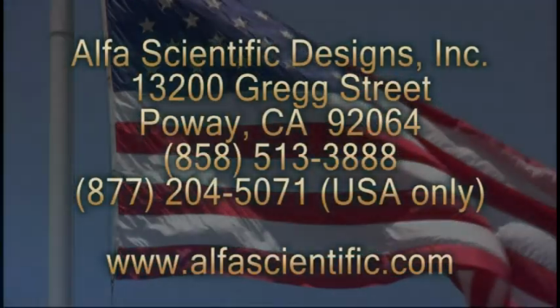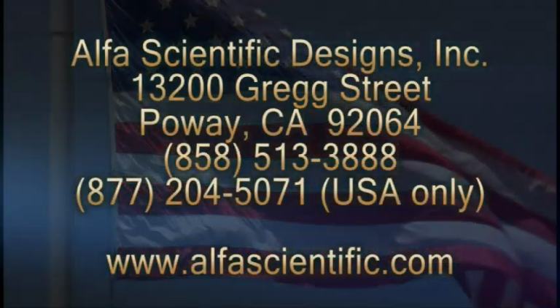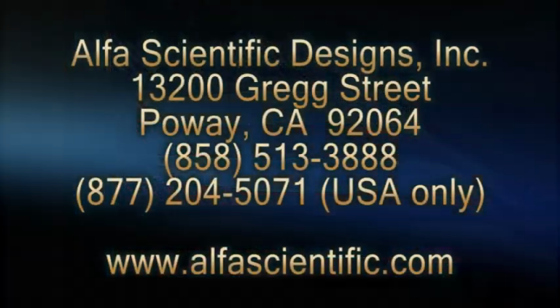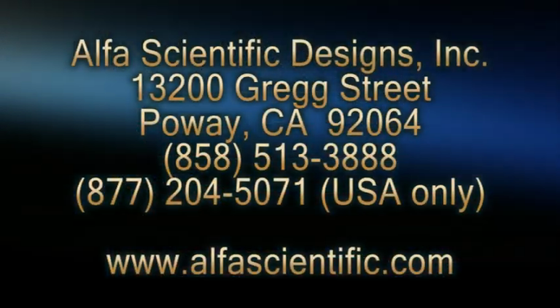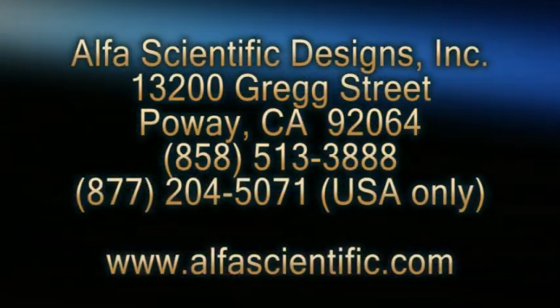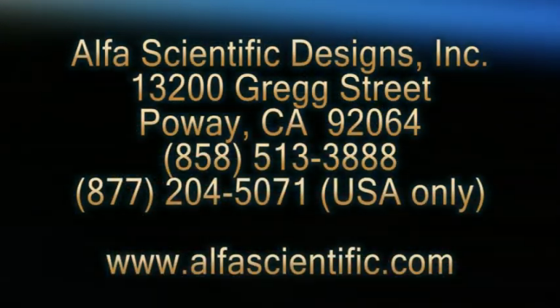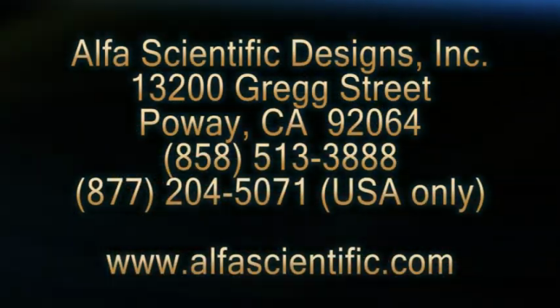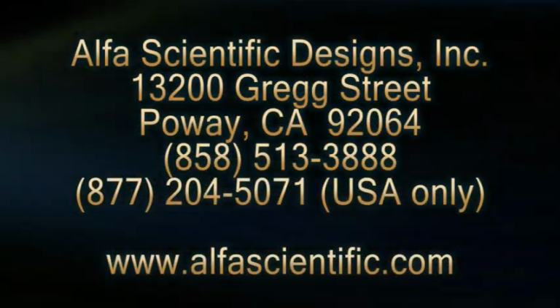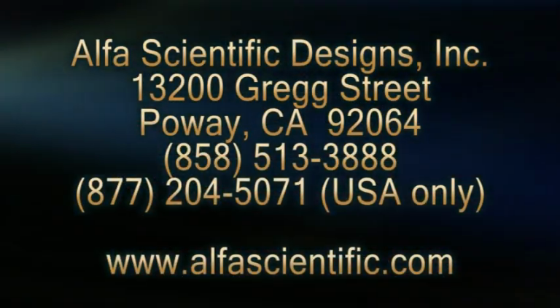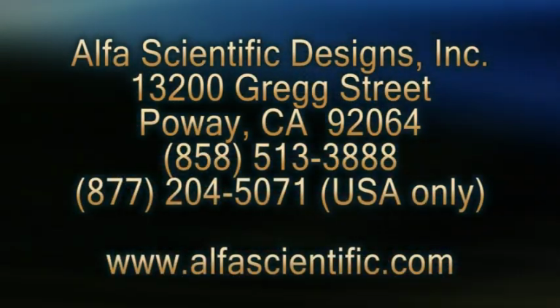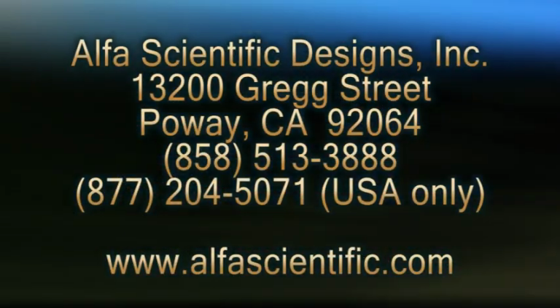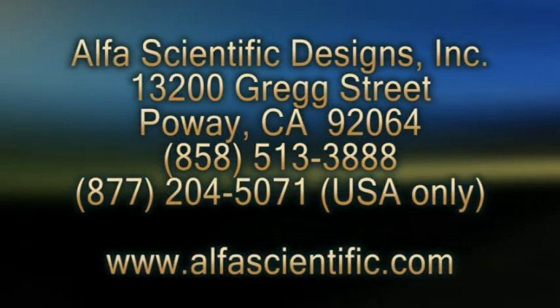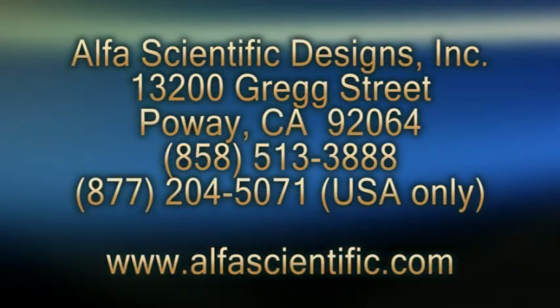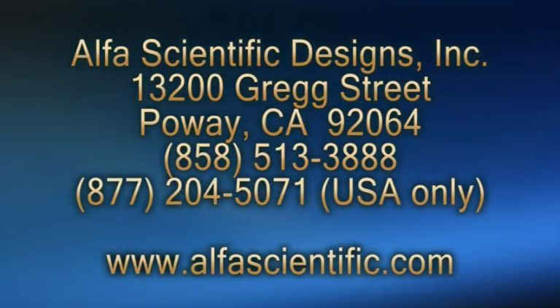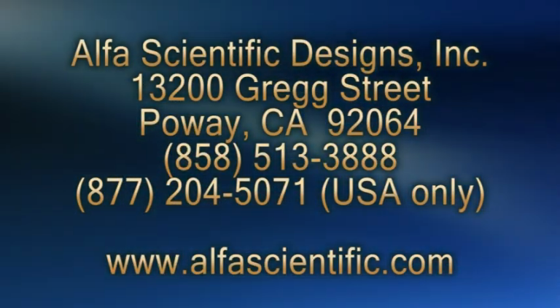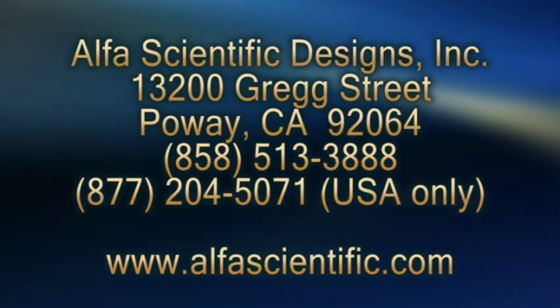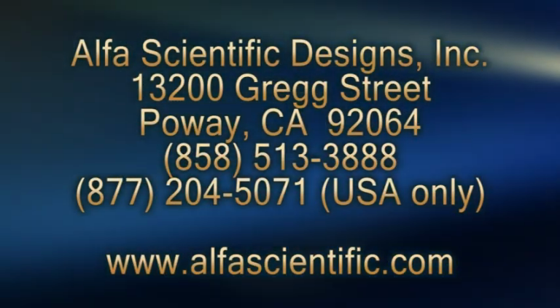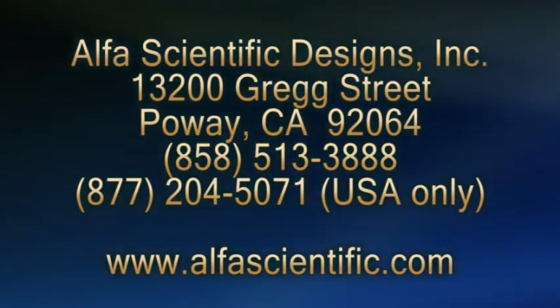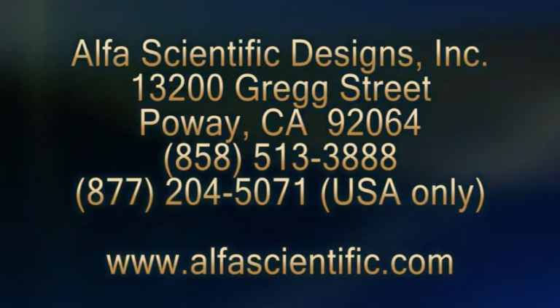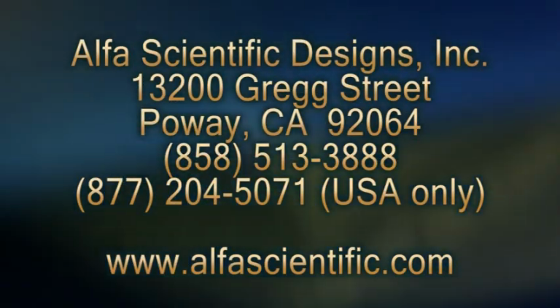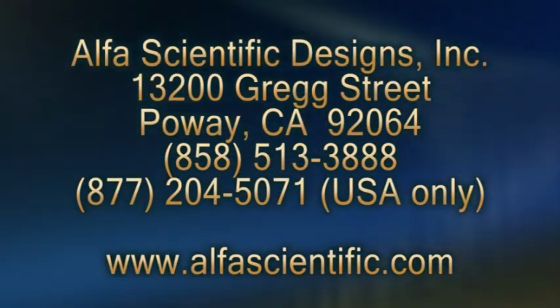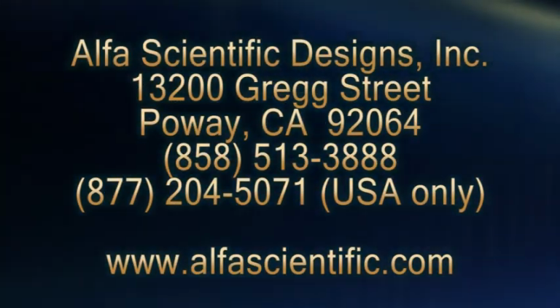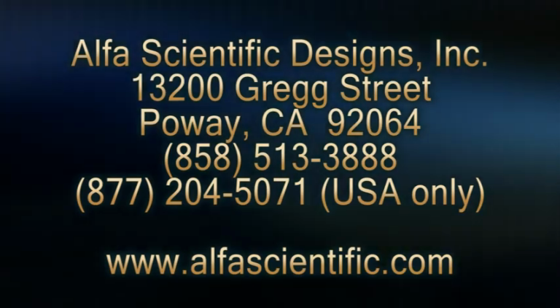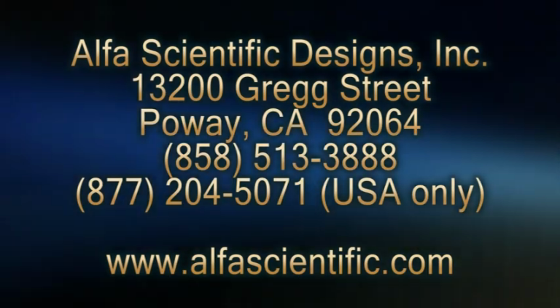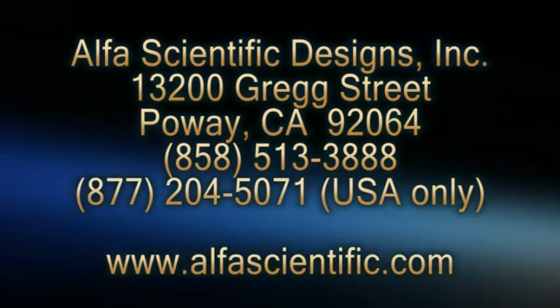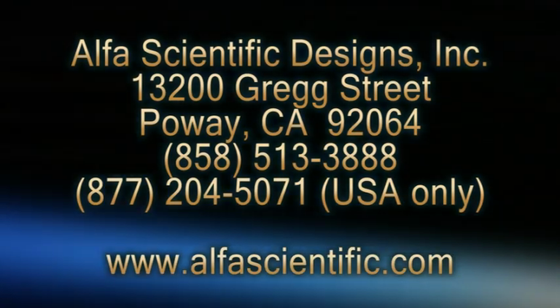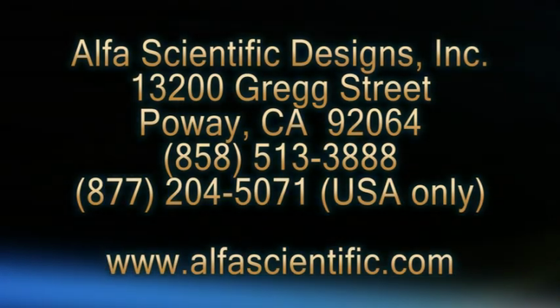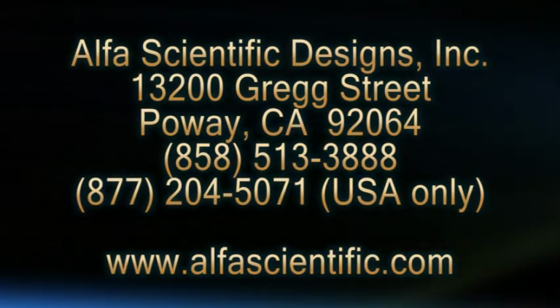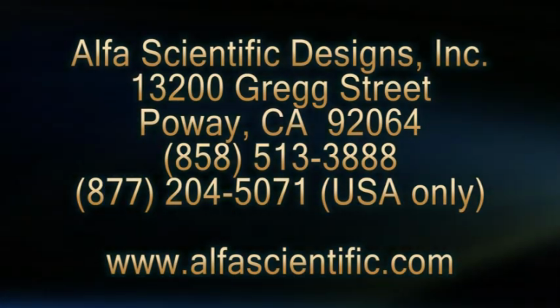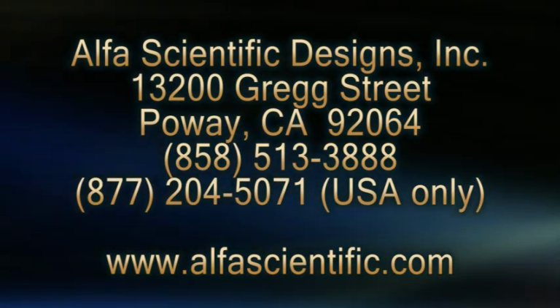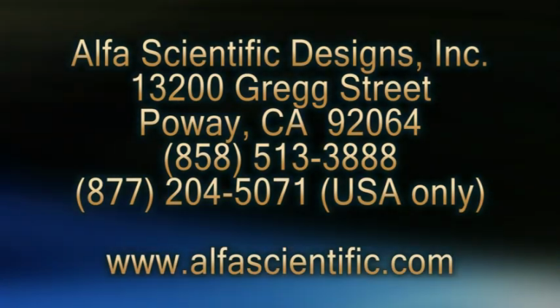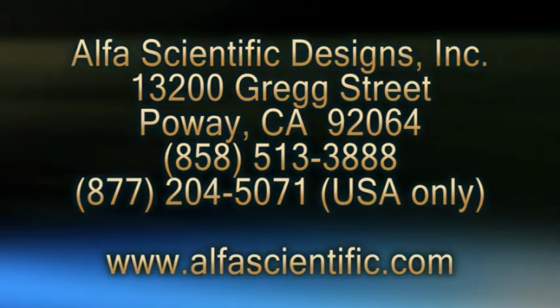To learn more about our products and services, contact Alpha Scientific Designs, Inc.